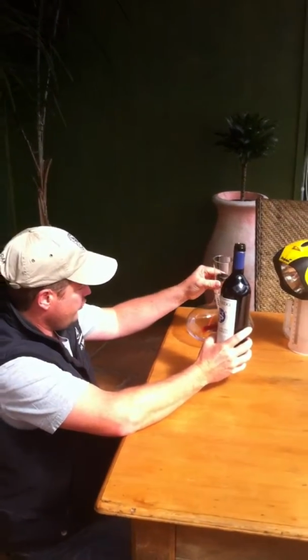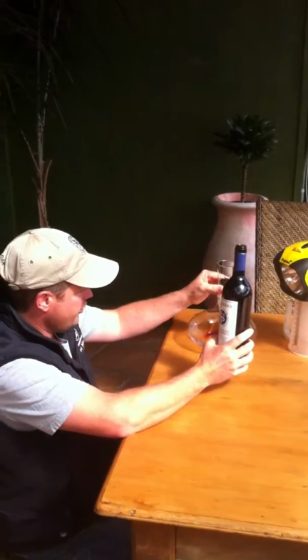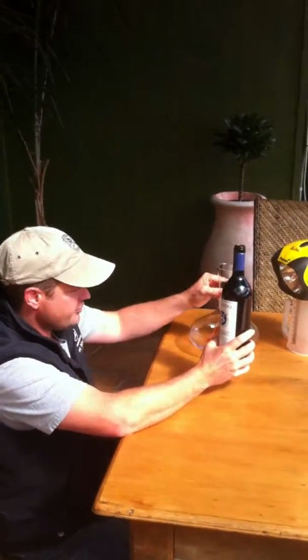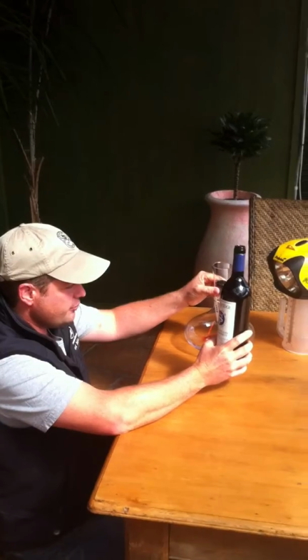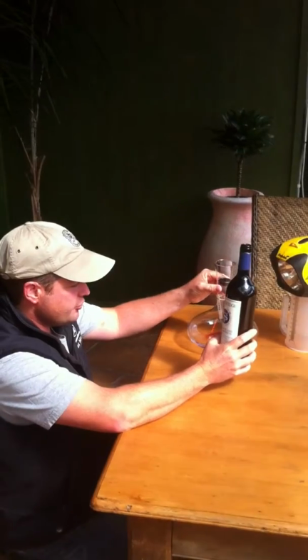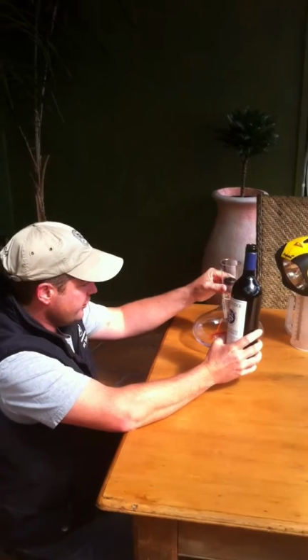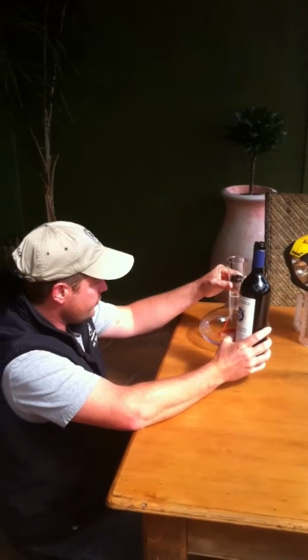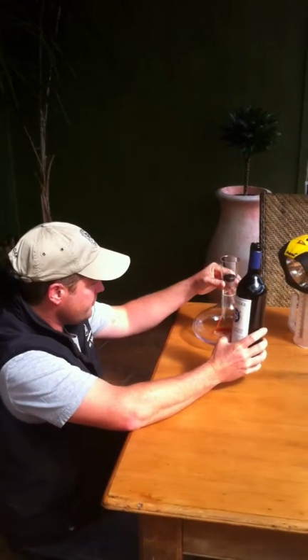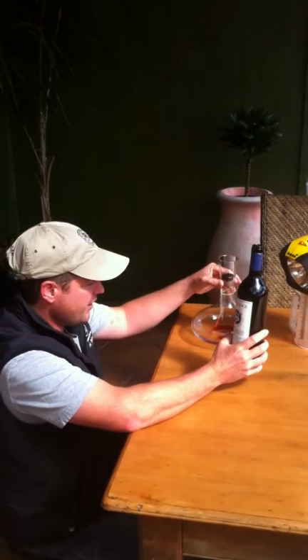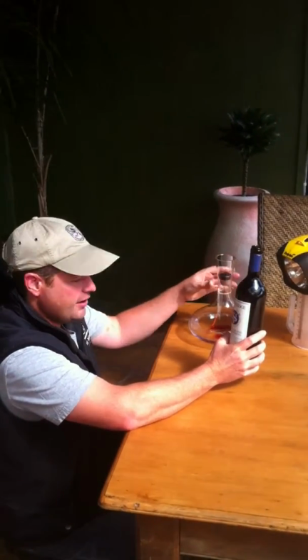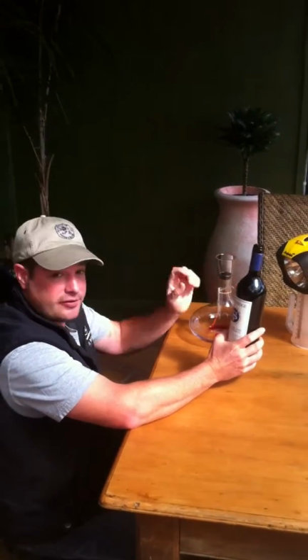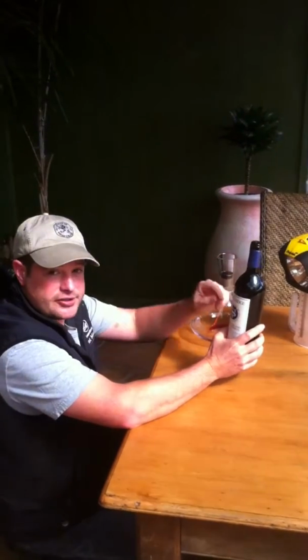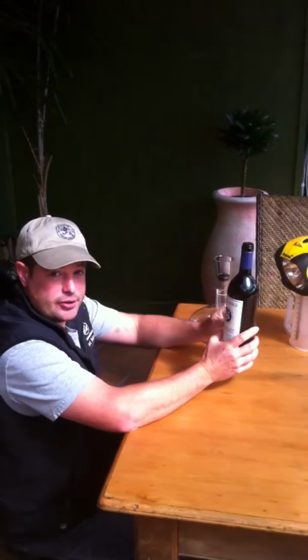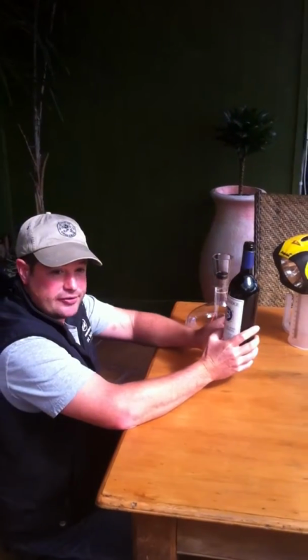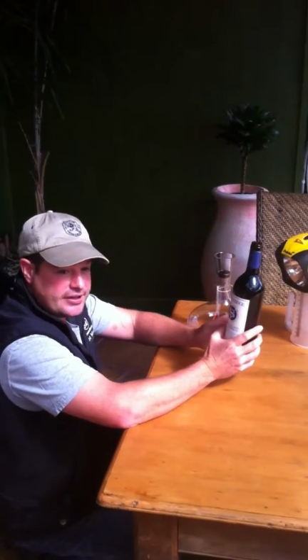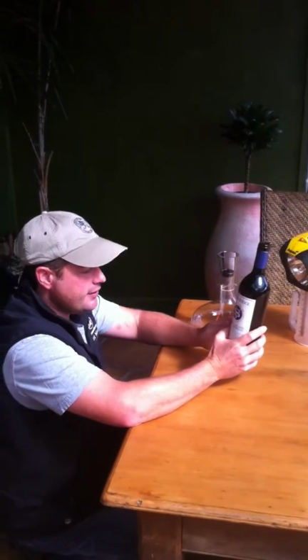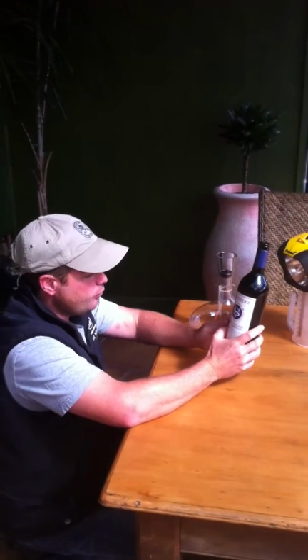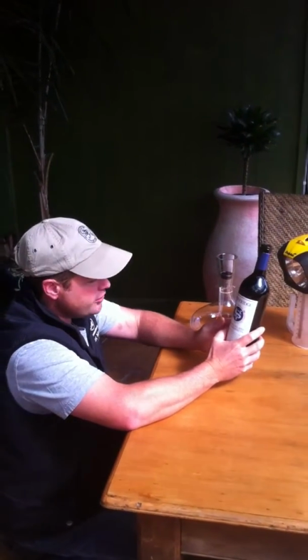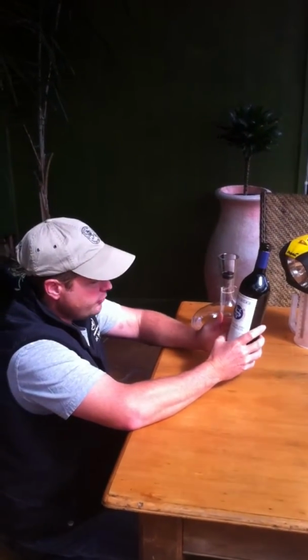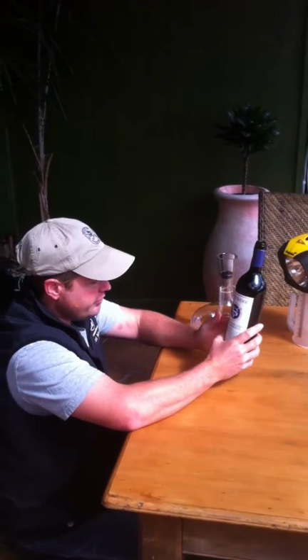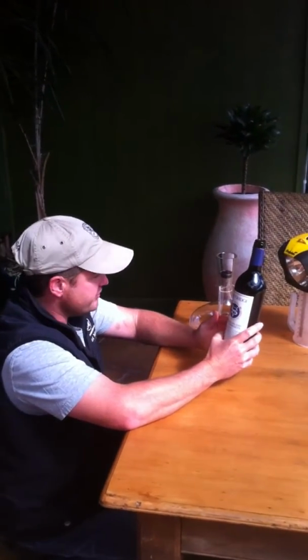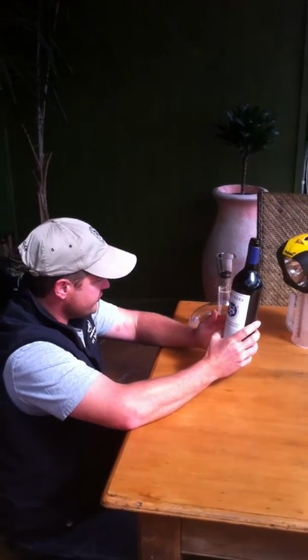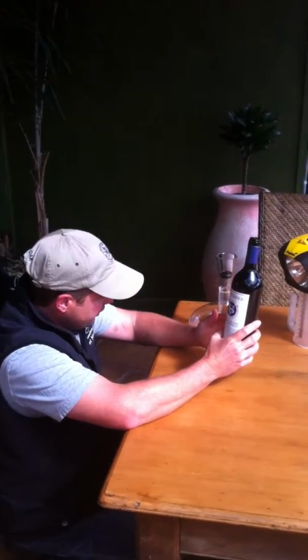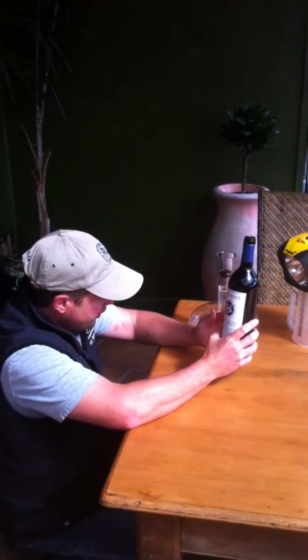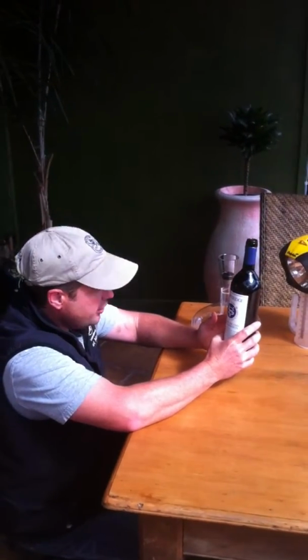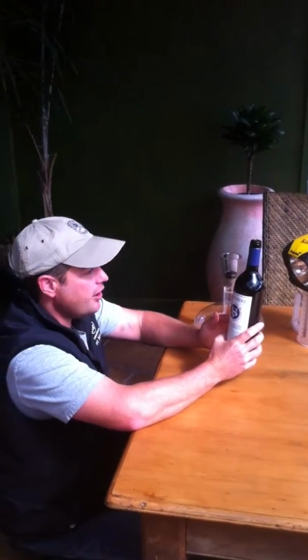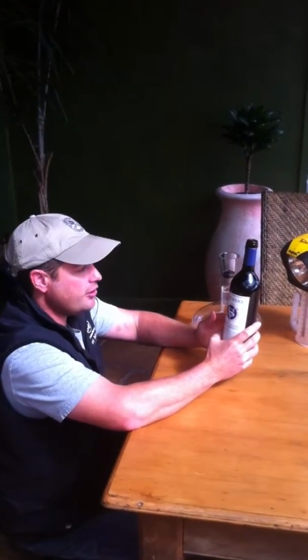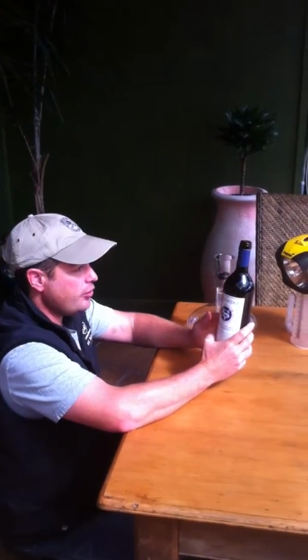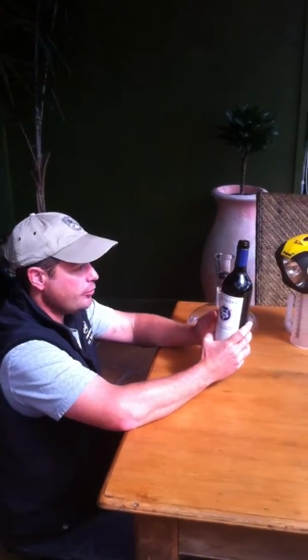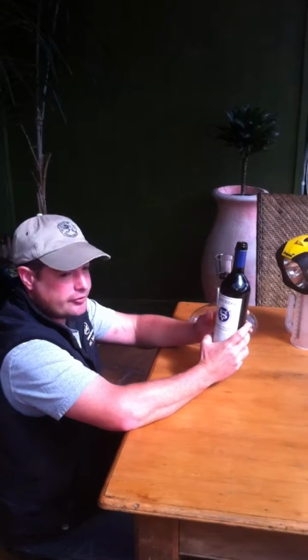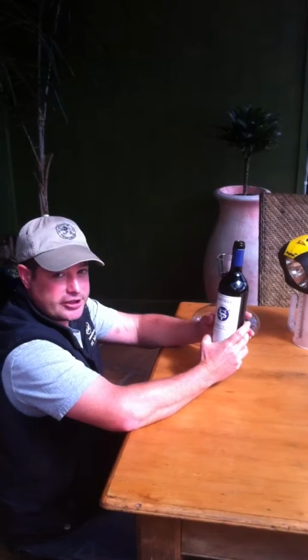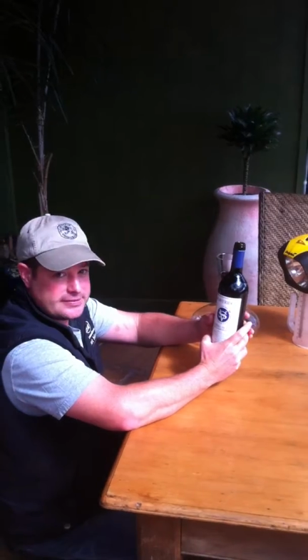Really nice time for drinking this wine. For those of you who haven't decanted wines before, this is the correct way of doing it.